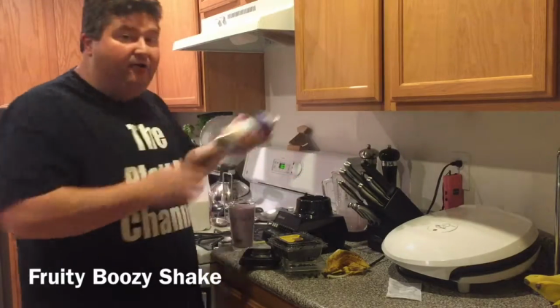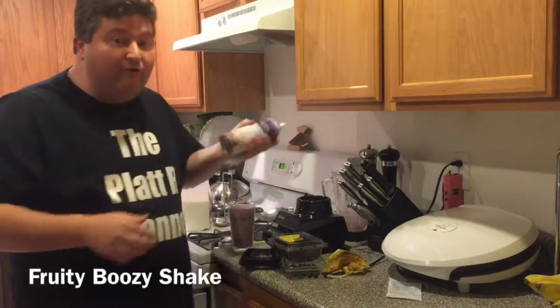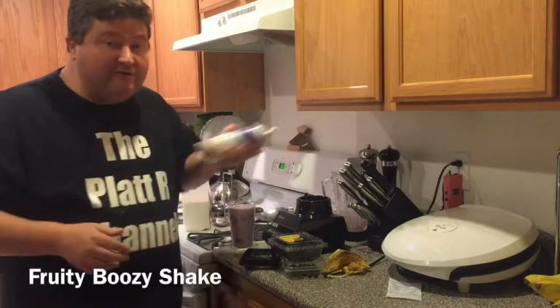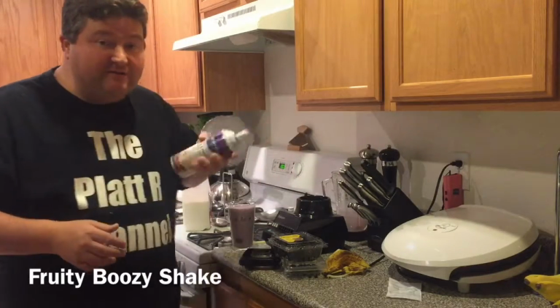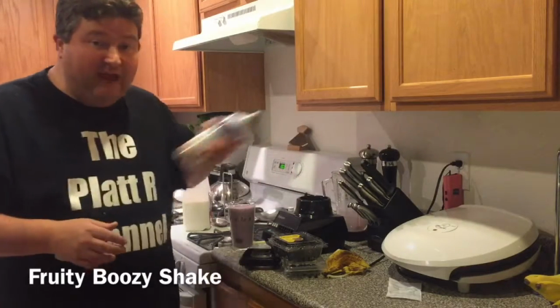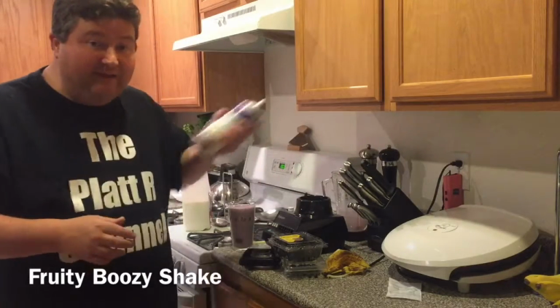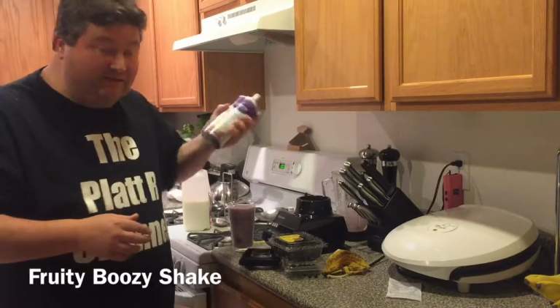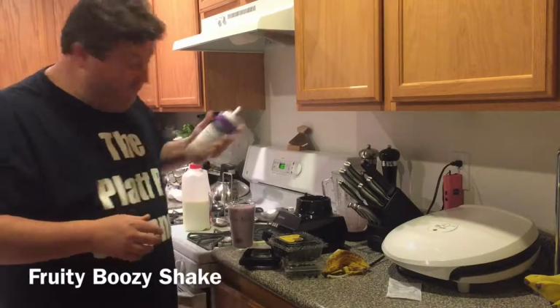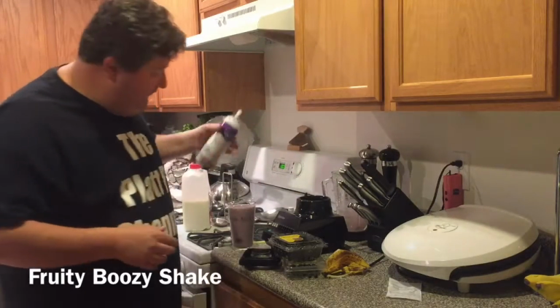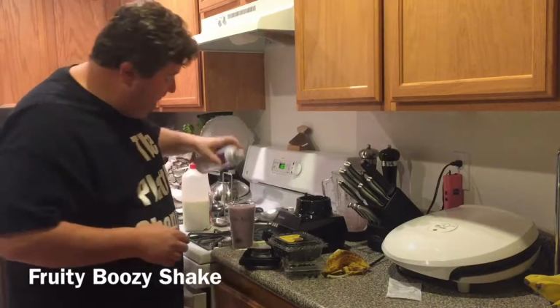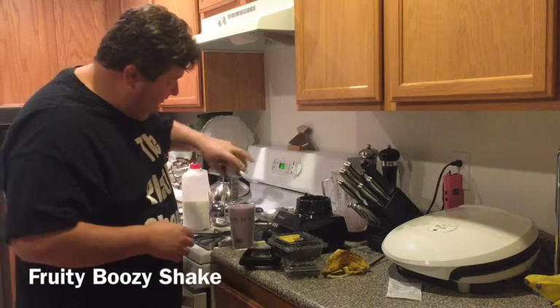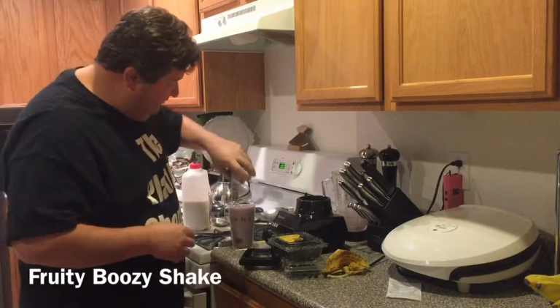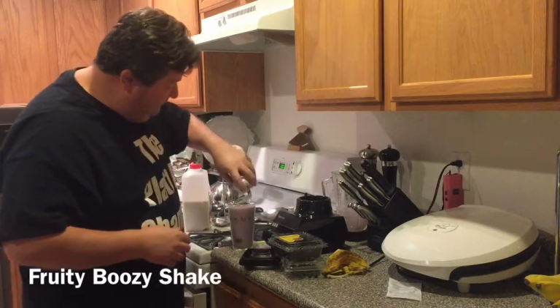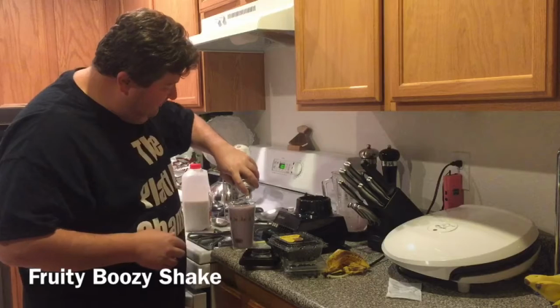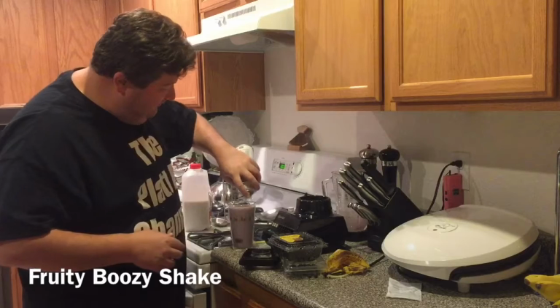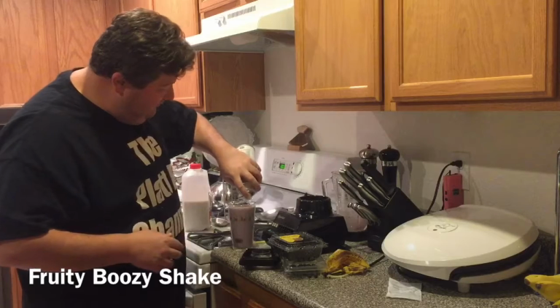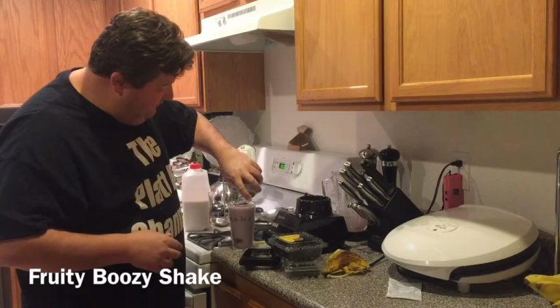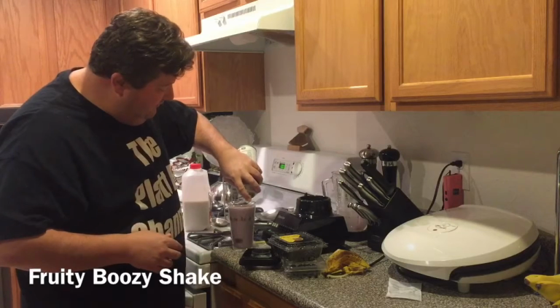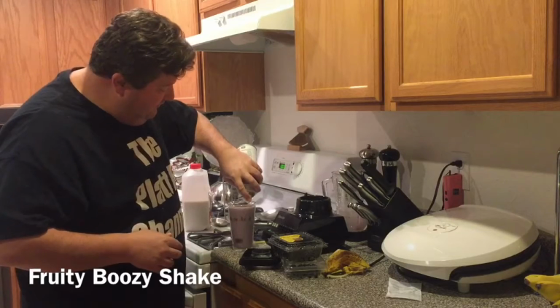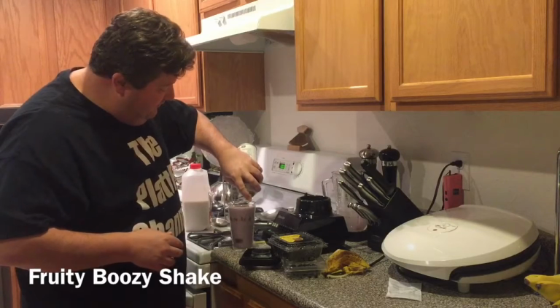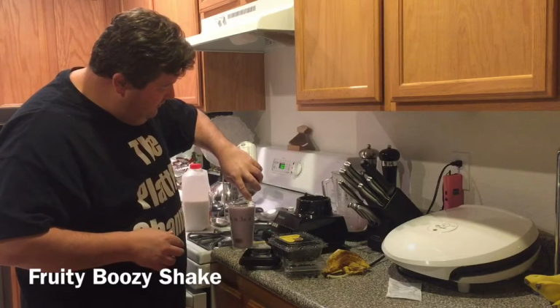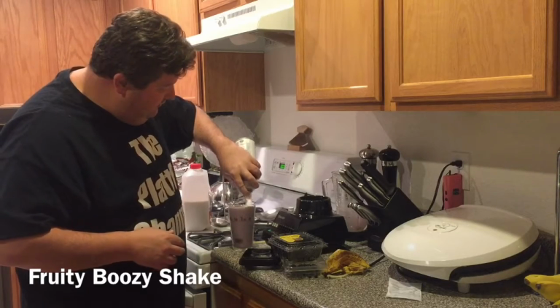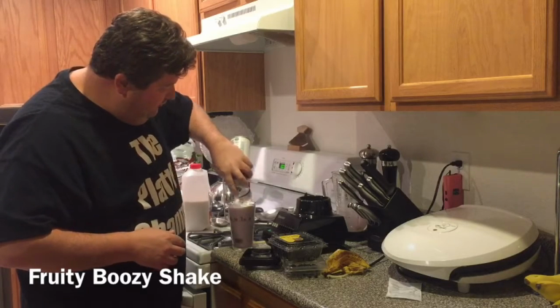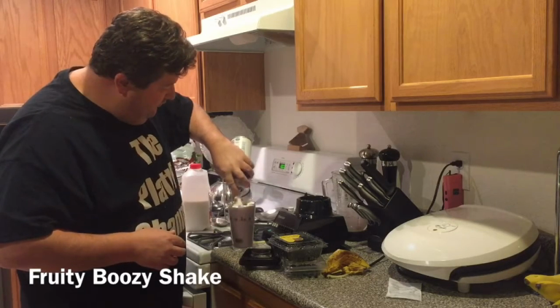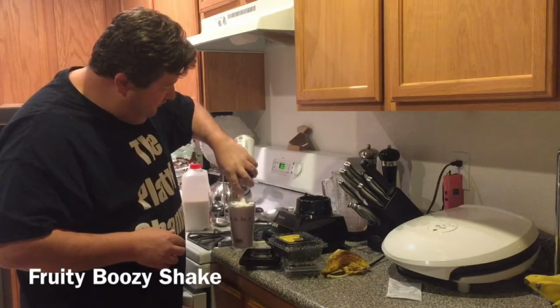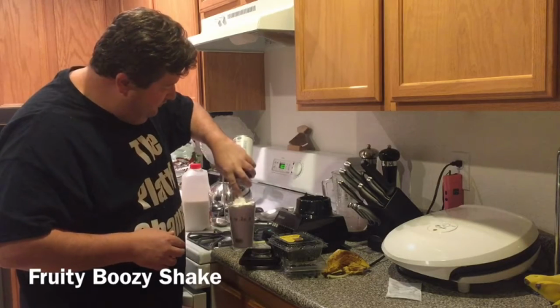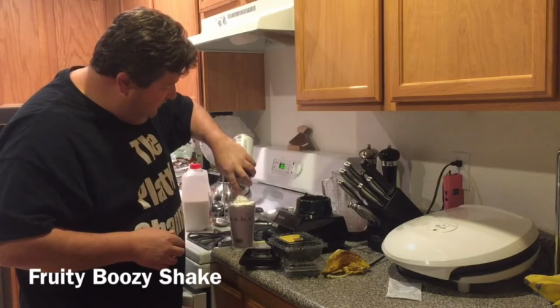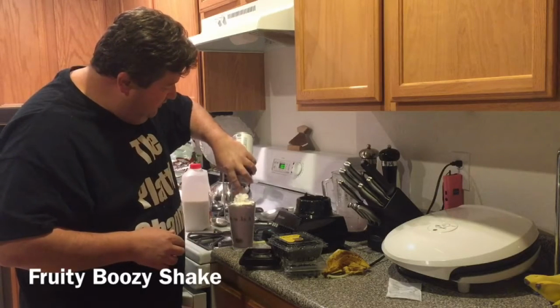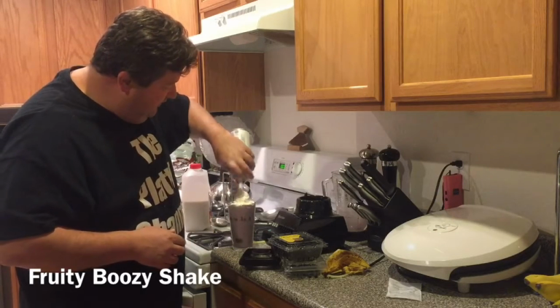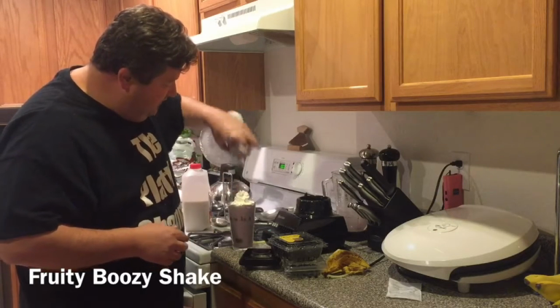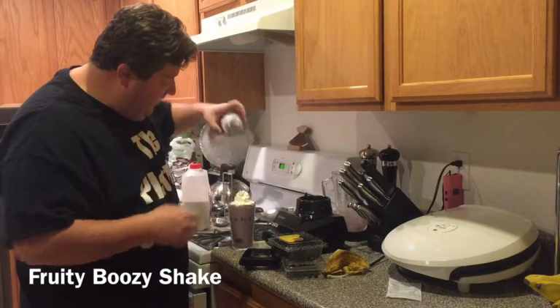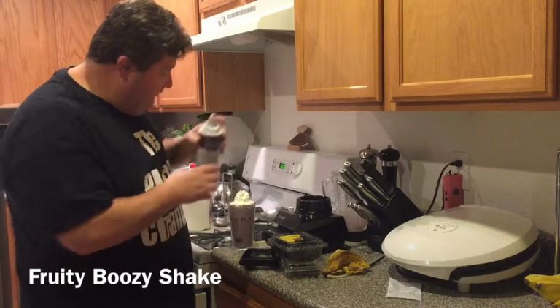And of course, to add to the fun, we're going to do a little whipped cream on top.